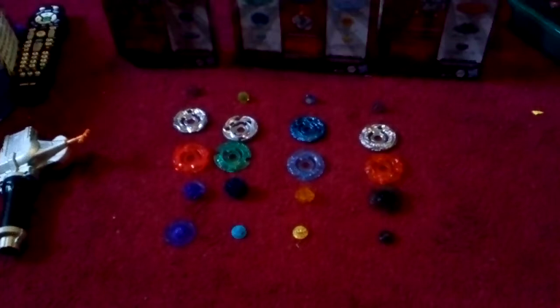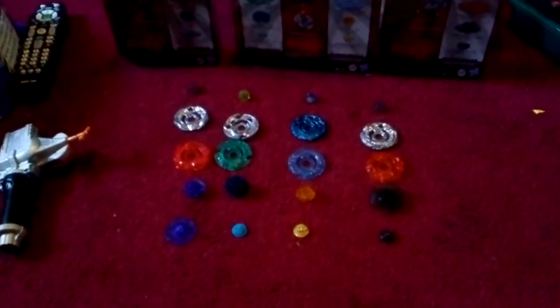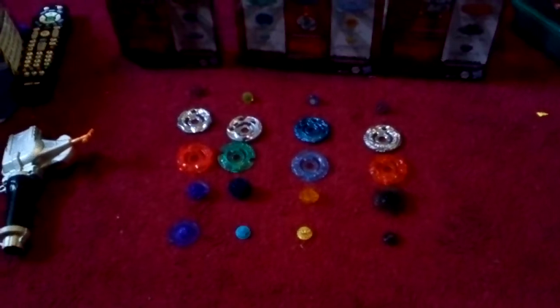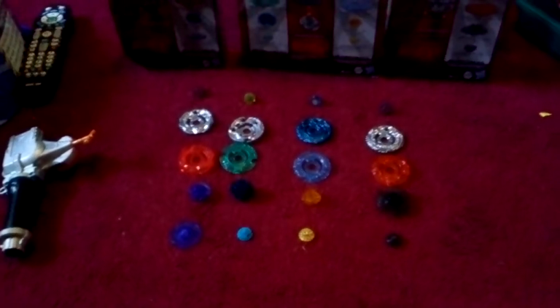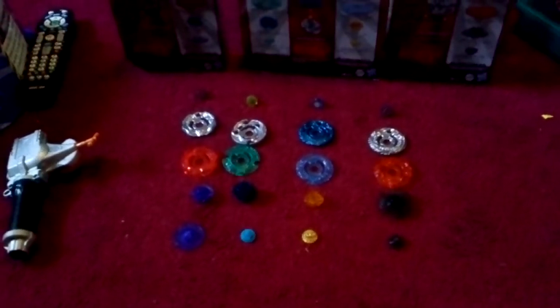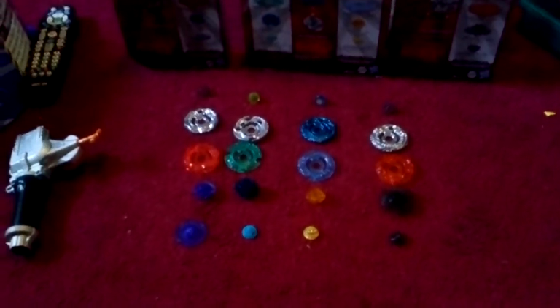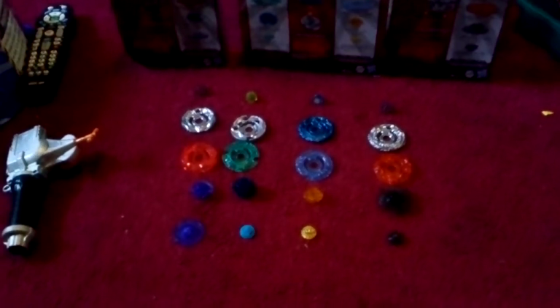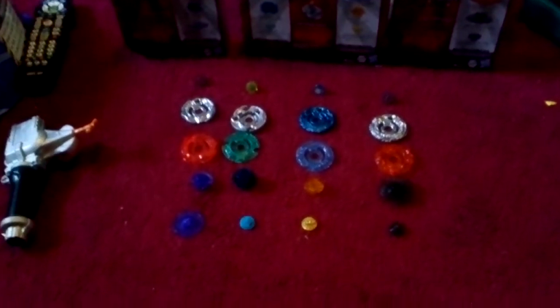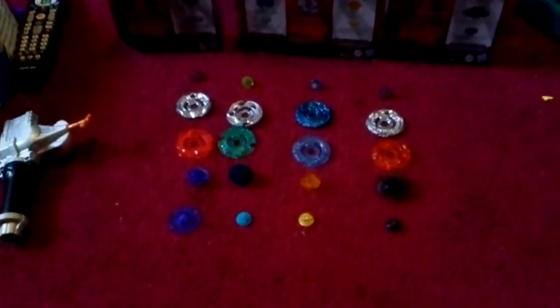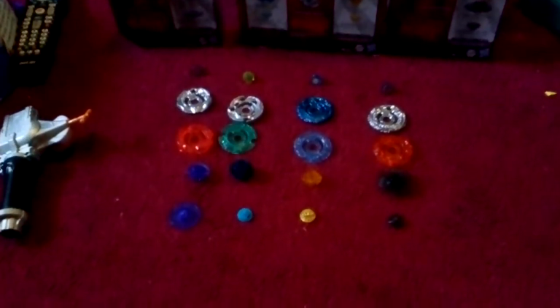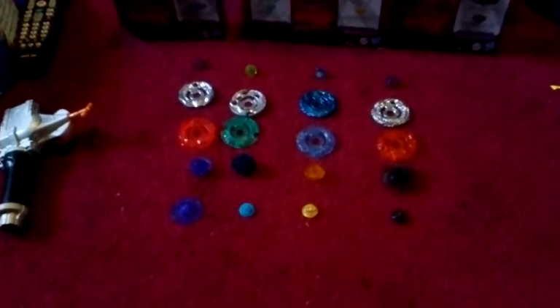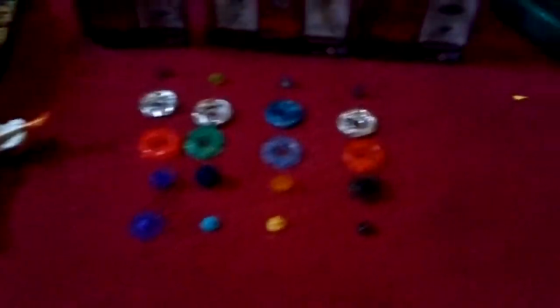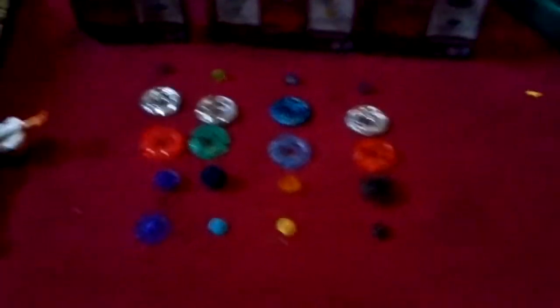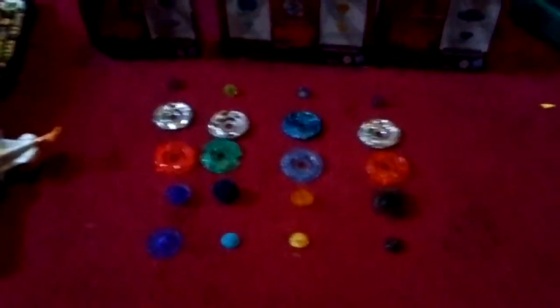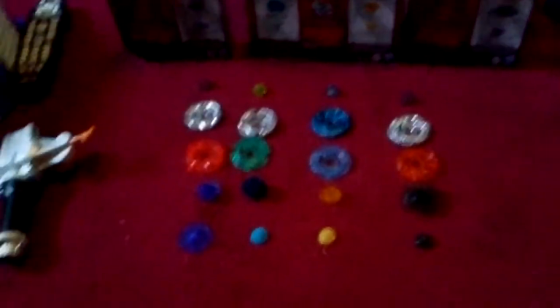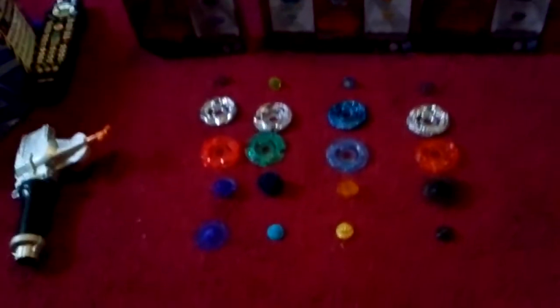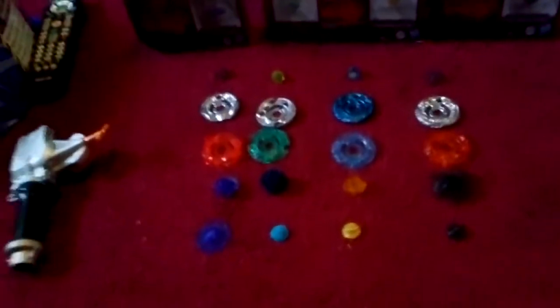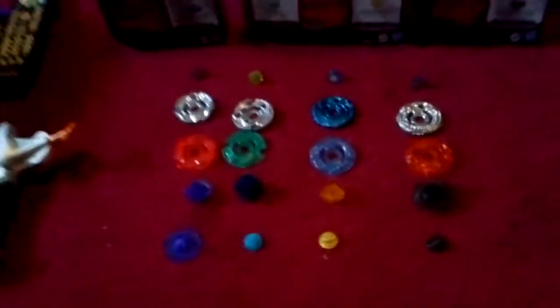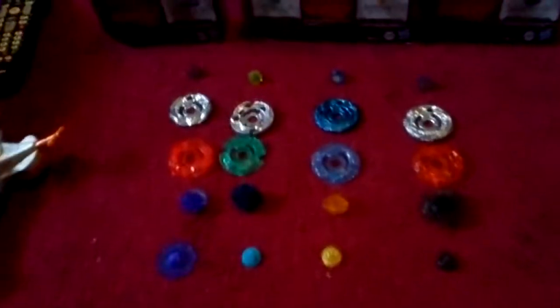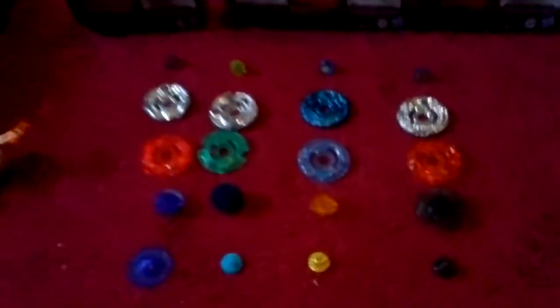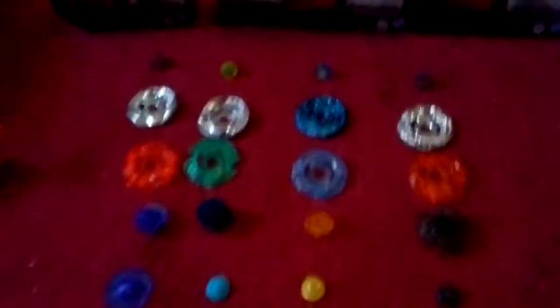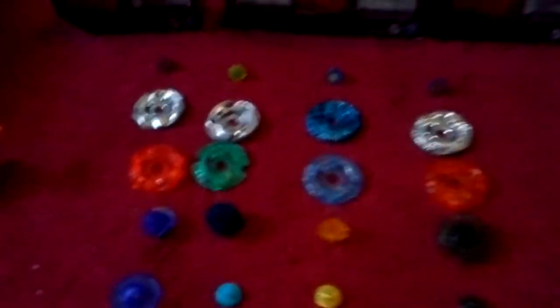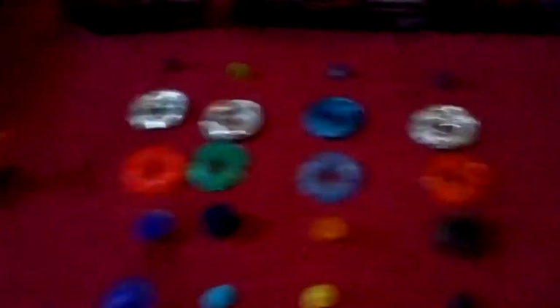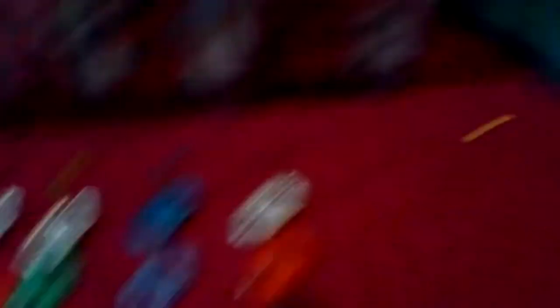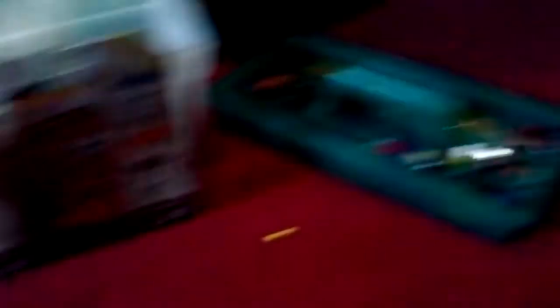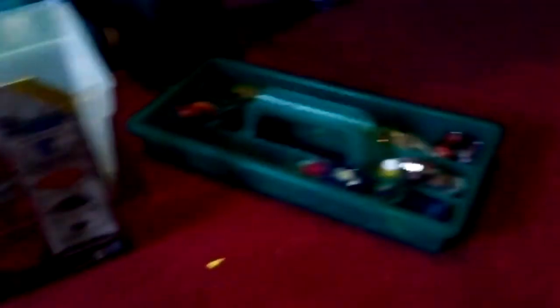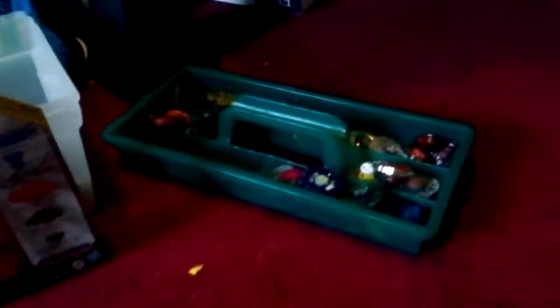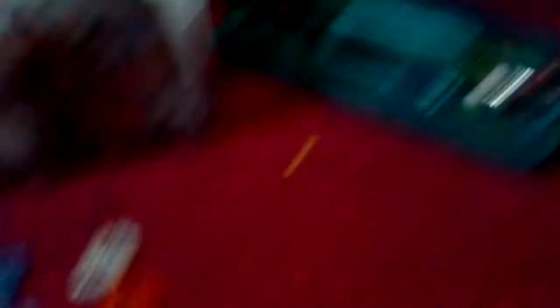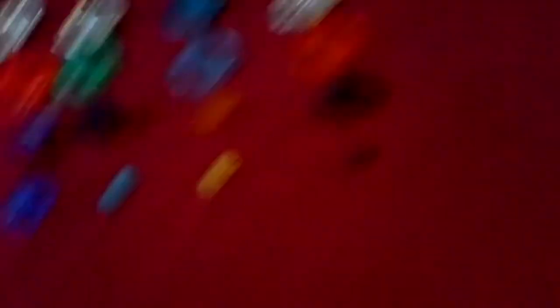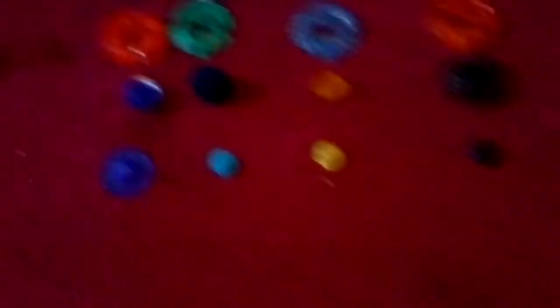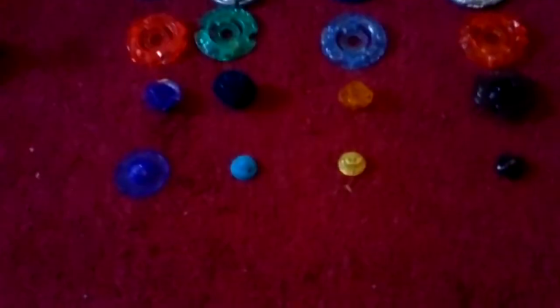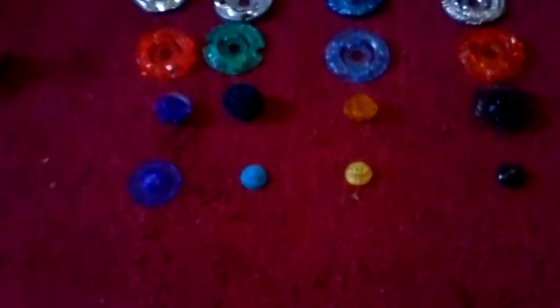Oh hey, okay. Oh no, it's not my collection of Beyblades. But anyways,